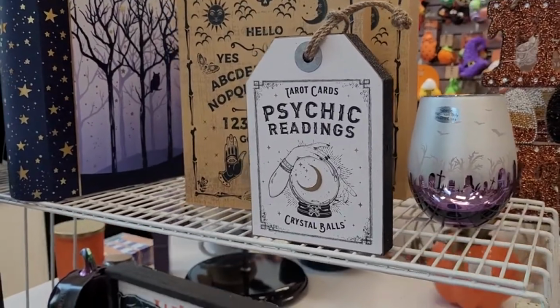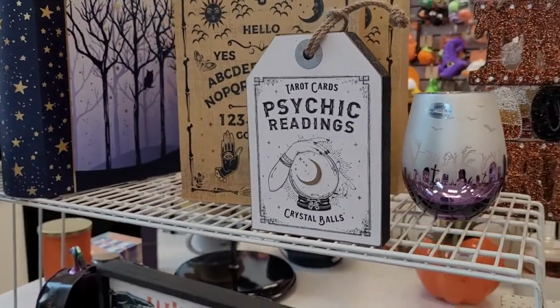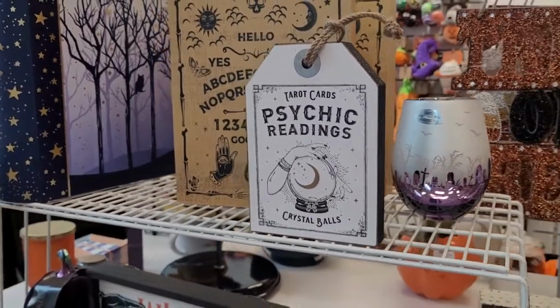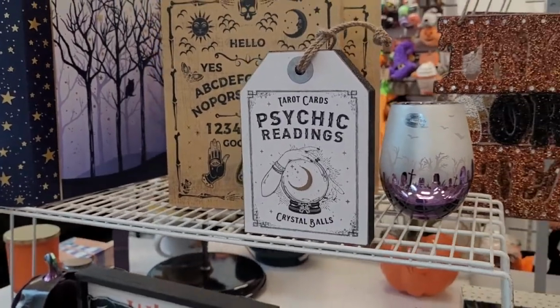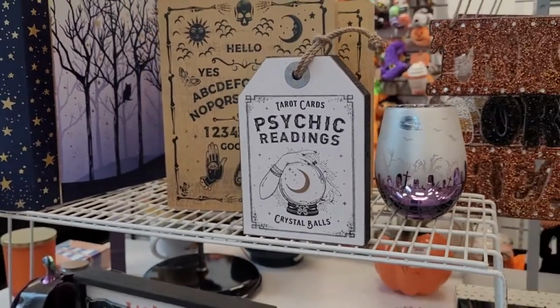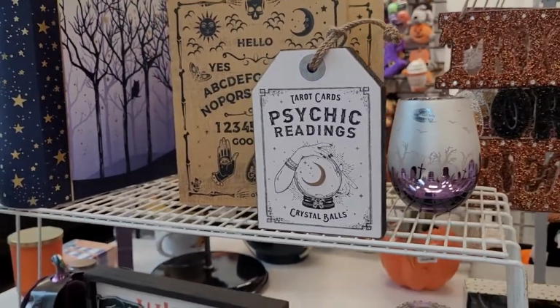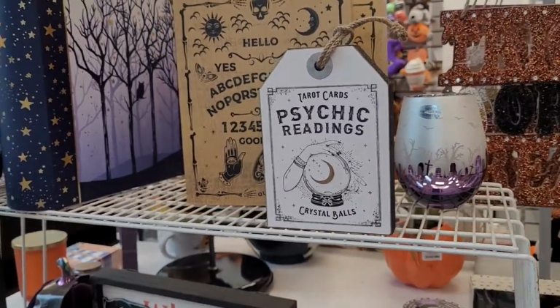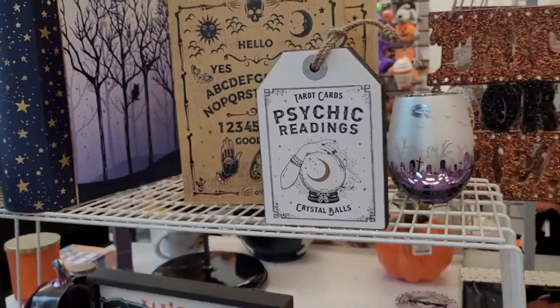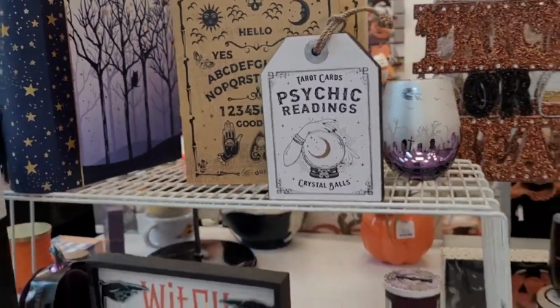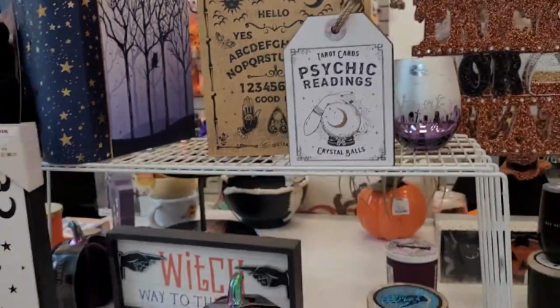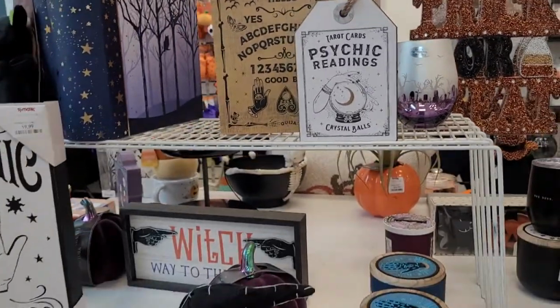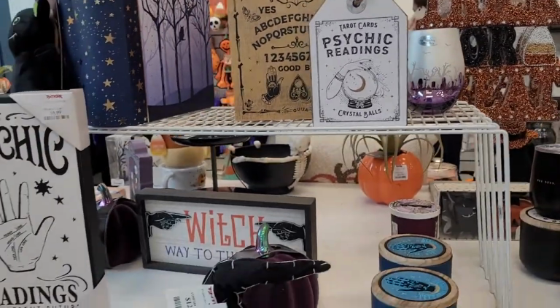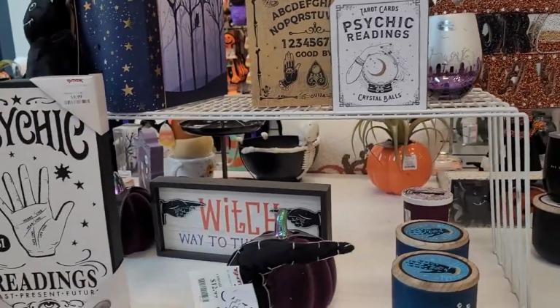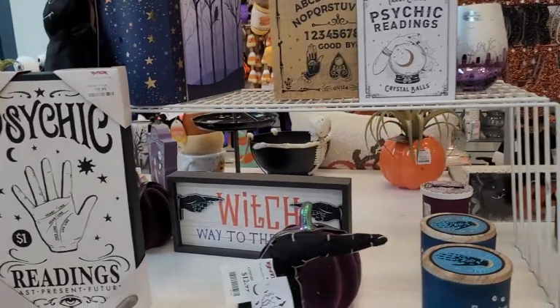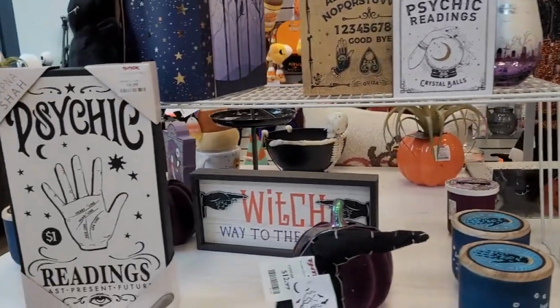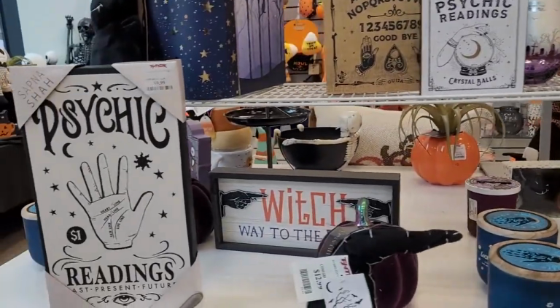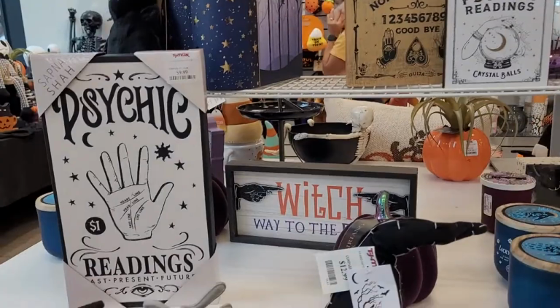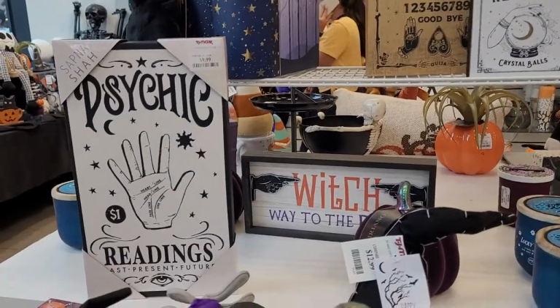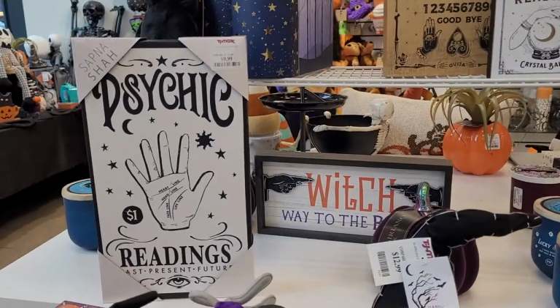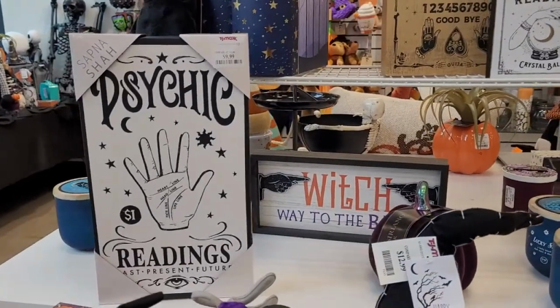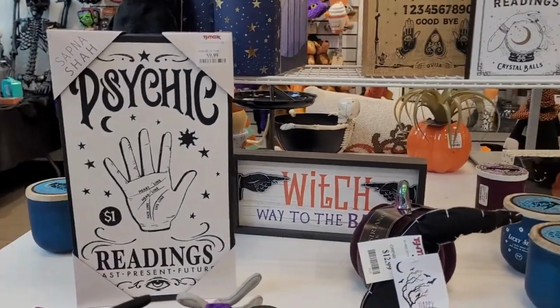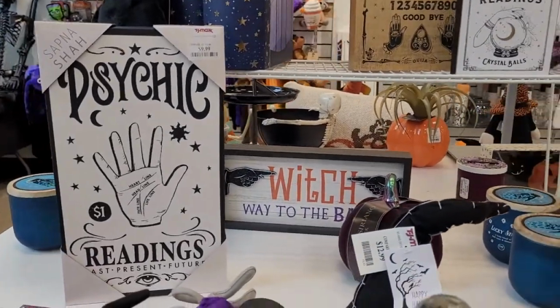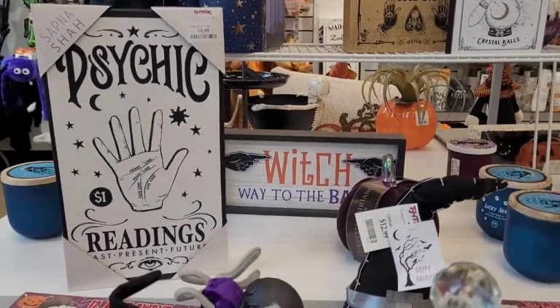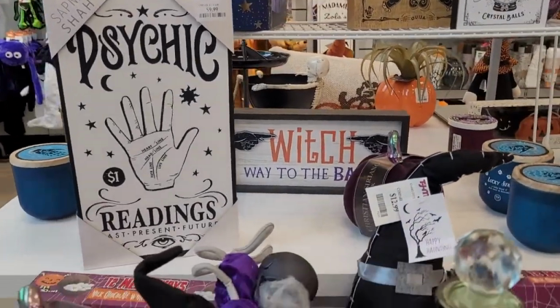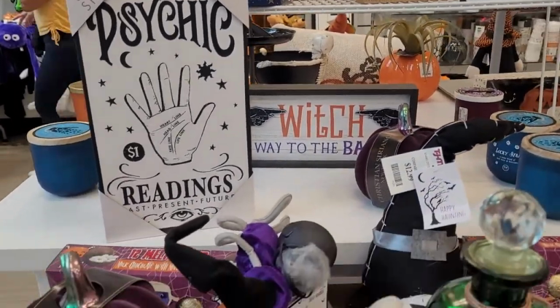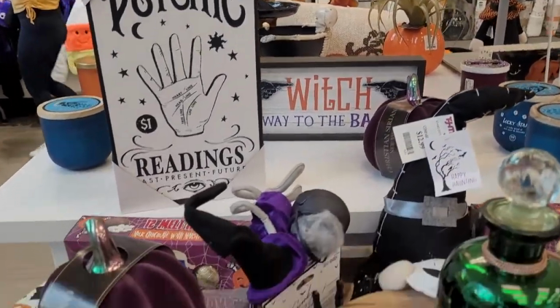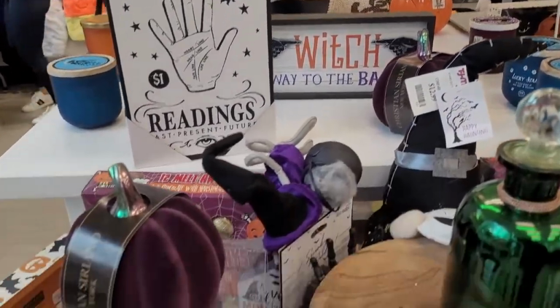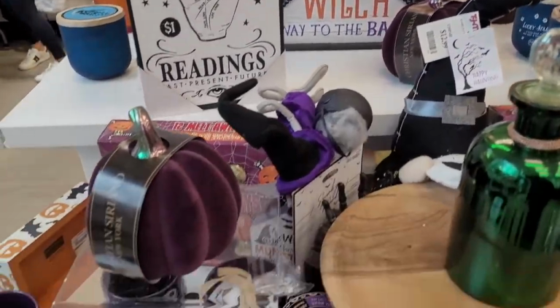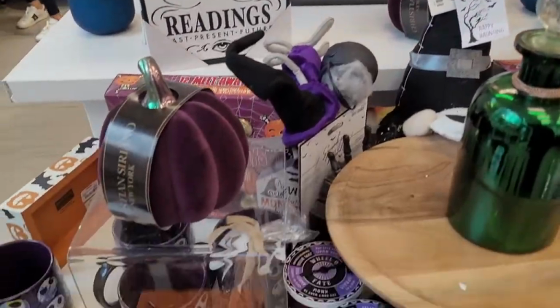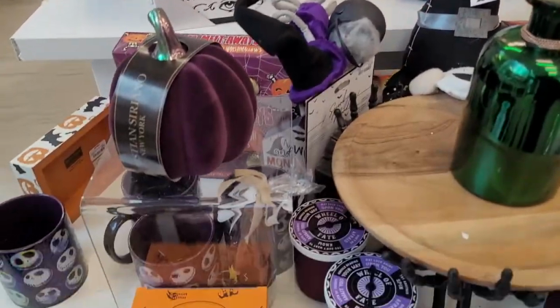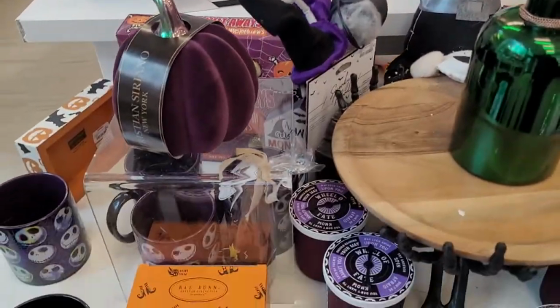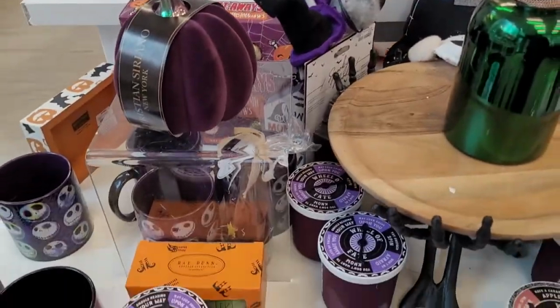More tarot and psychic reading signs — I just want to get all of them and hang them all over my room.